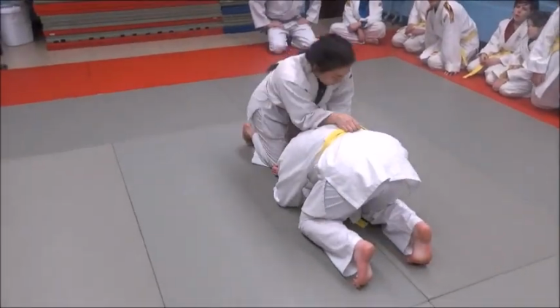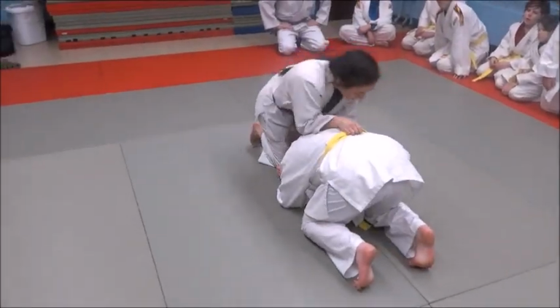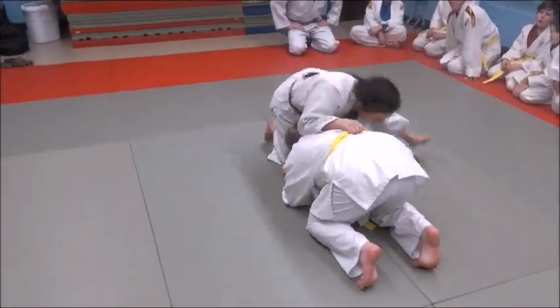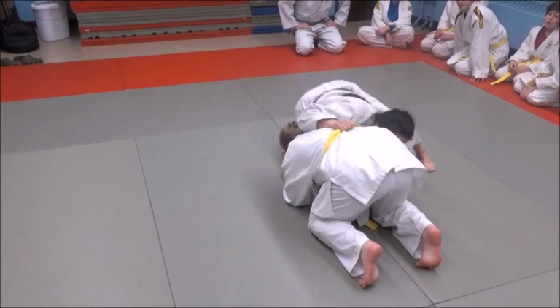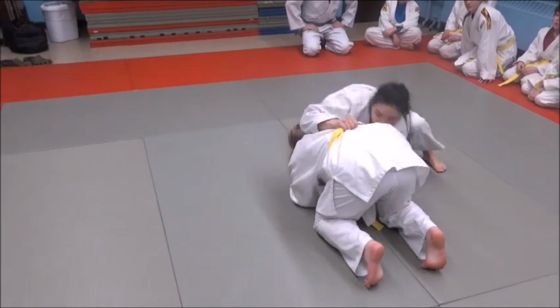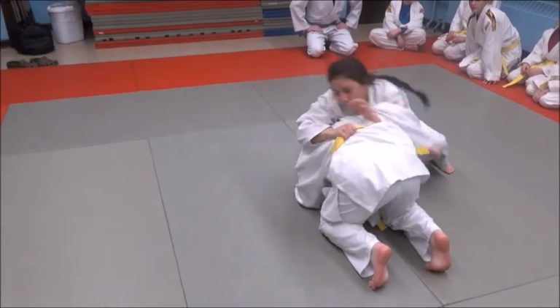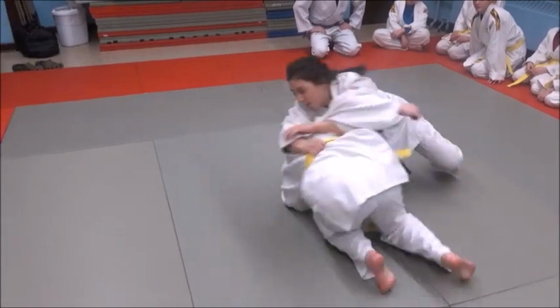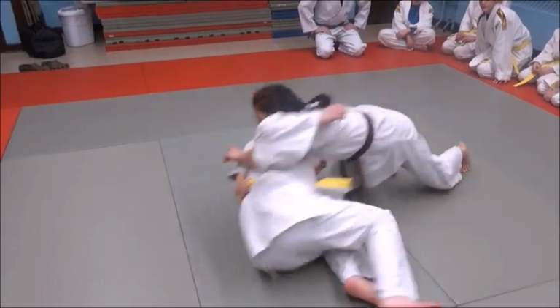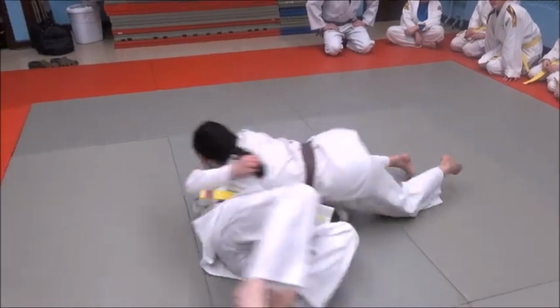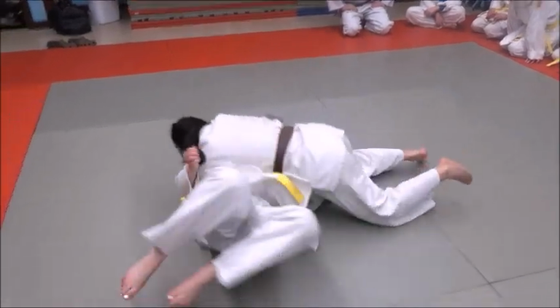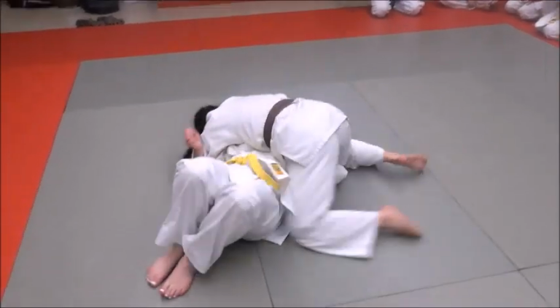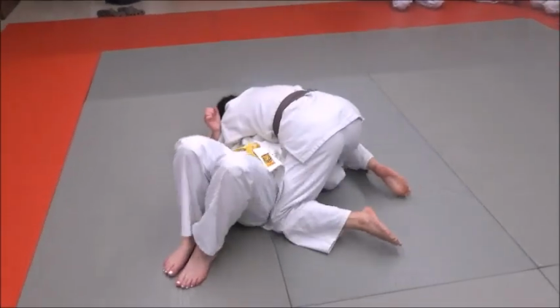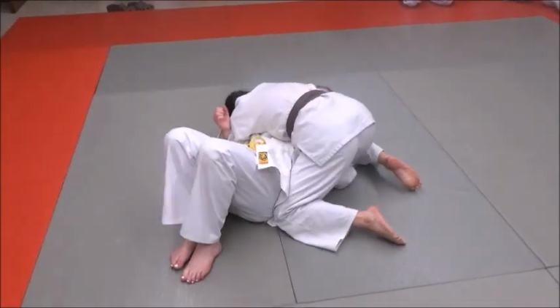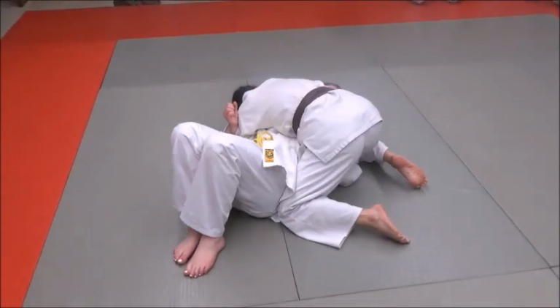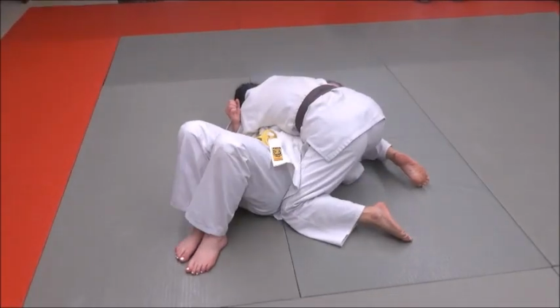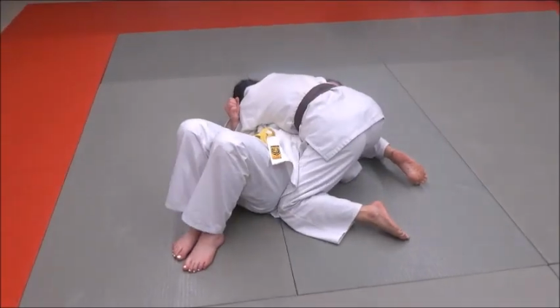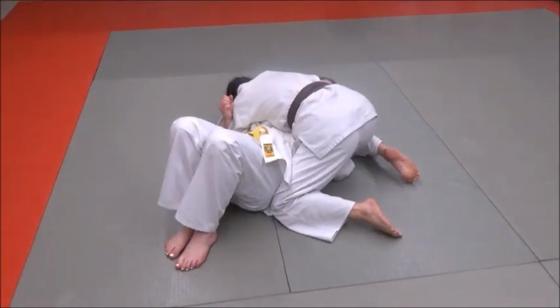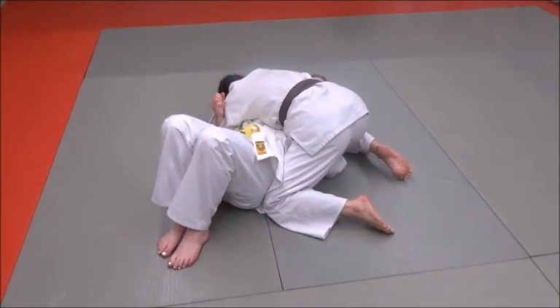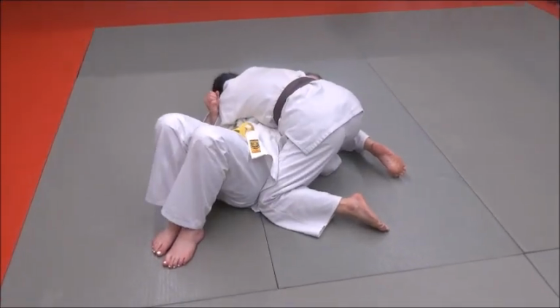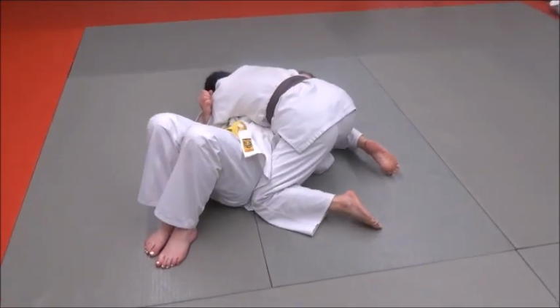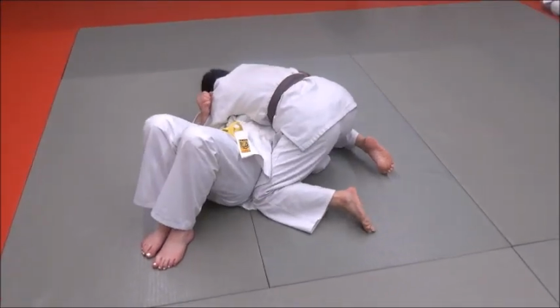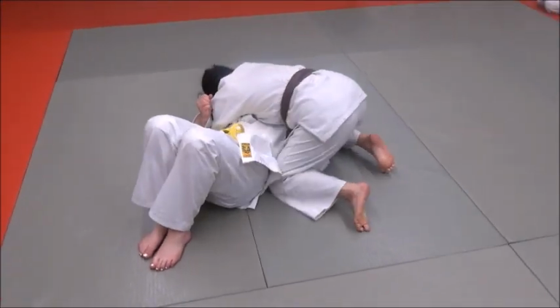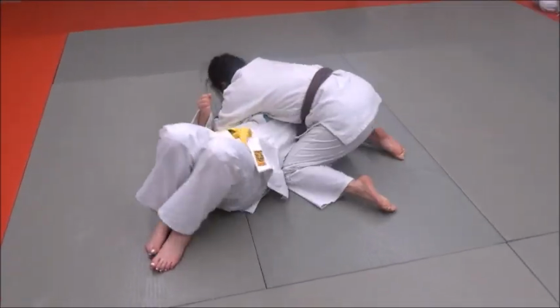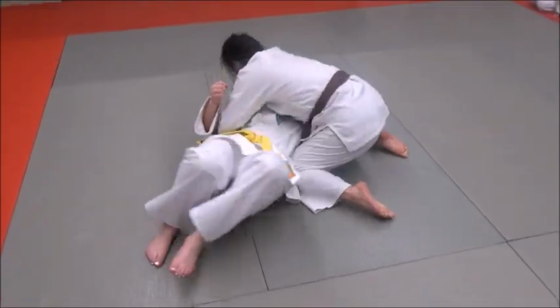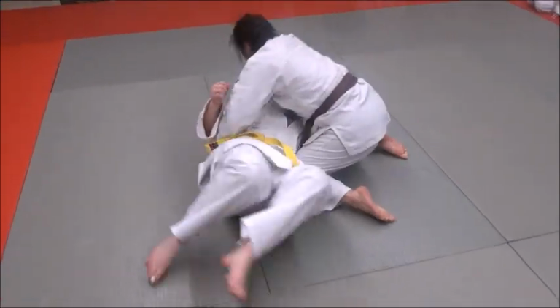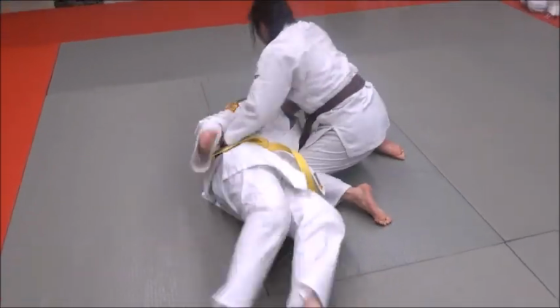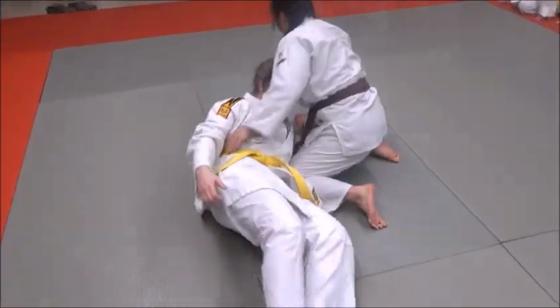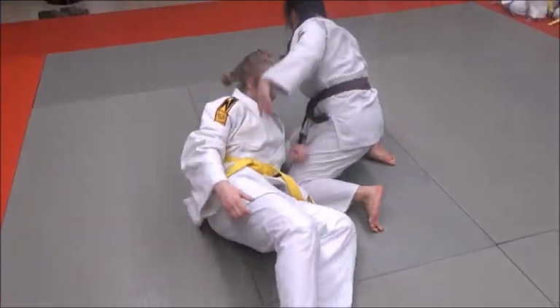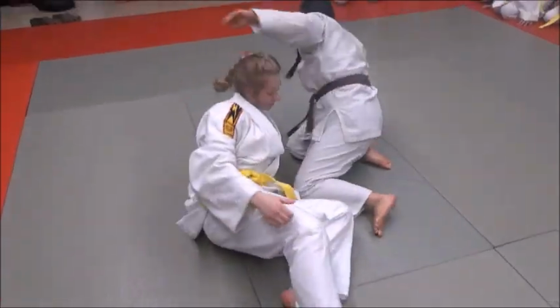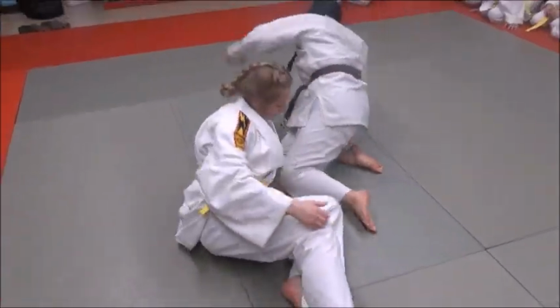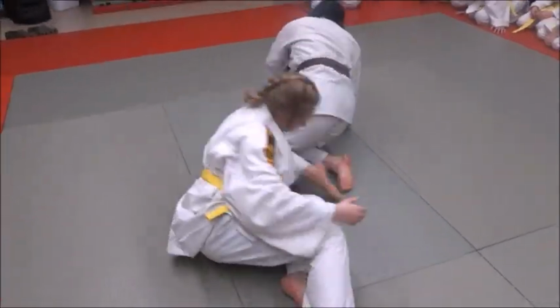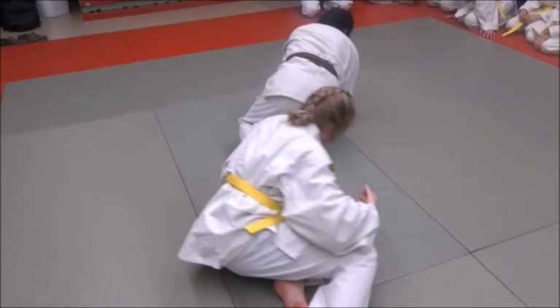Grabs, hooks under, gets to the side. It's a real fast aggressive breakdown — it really does work that well.